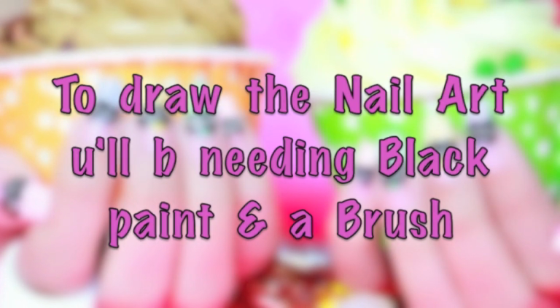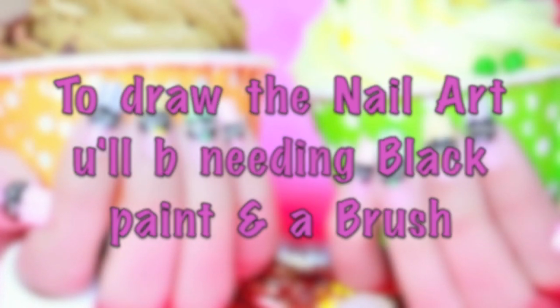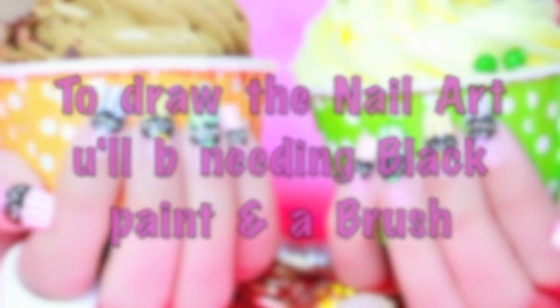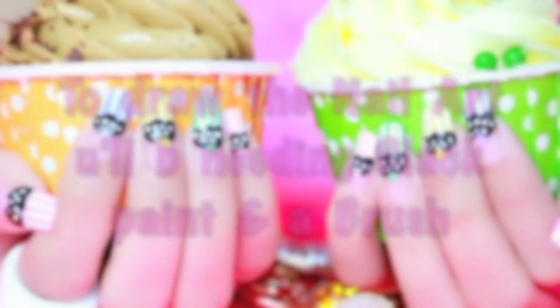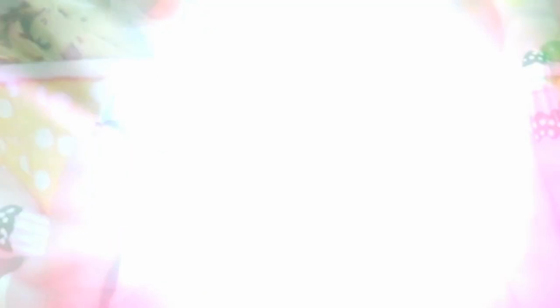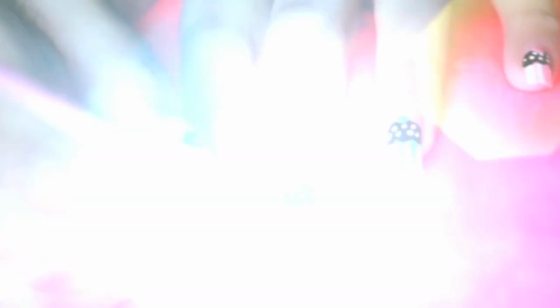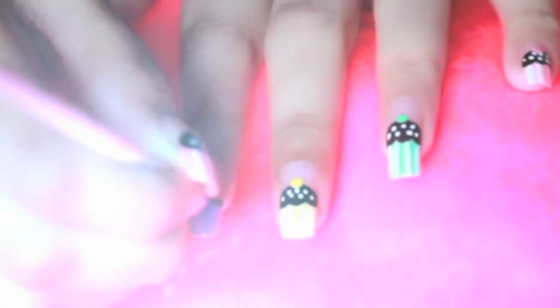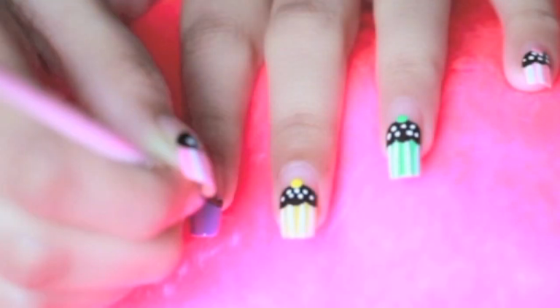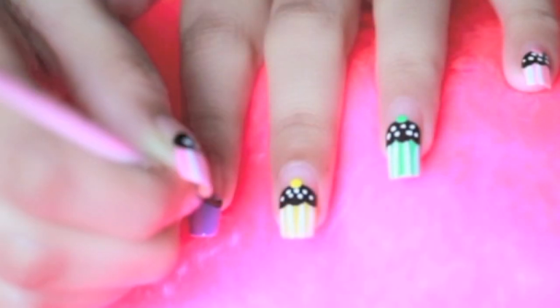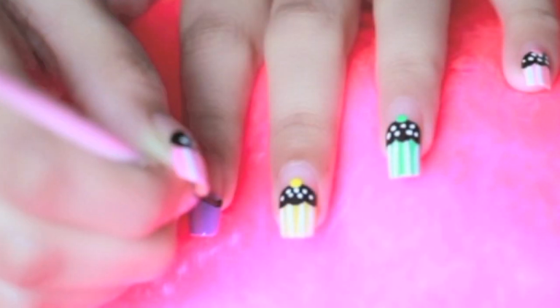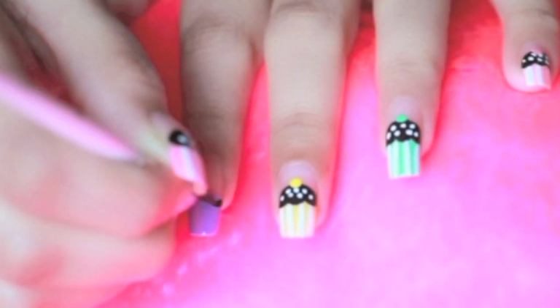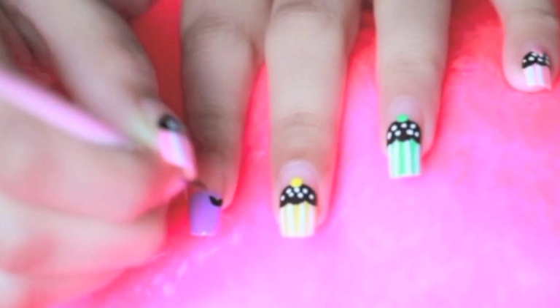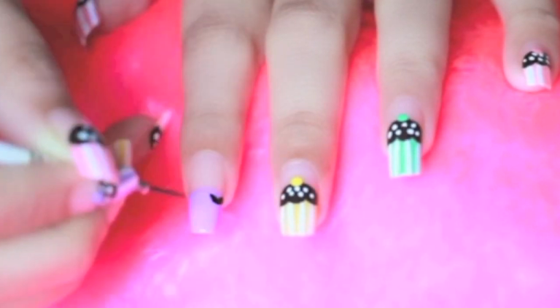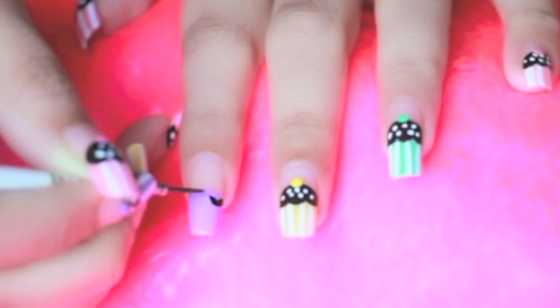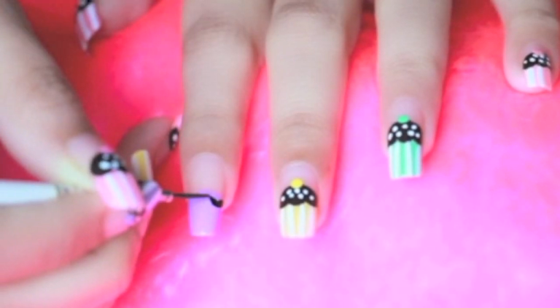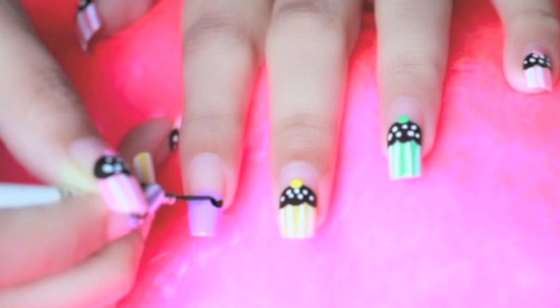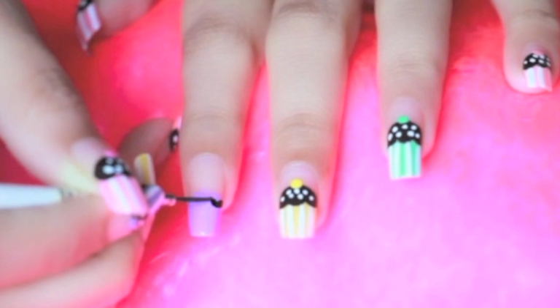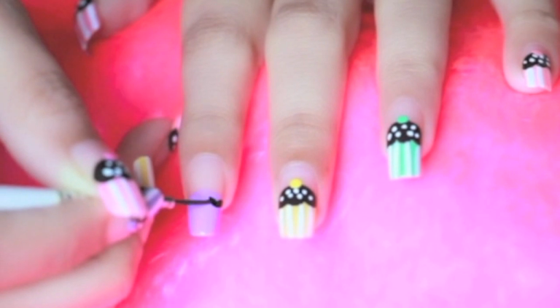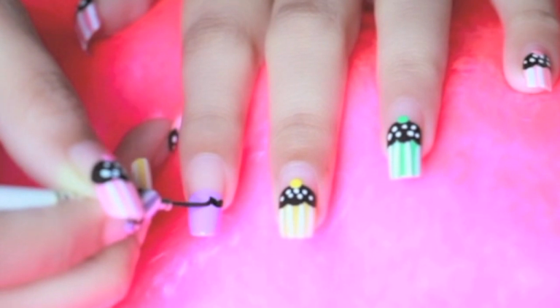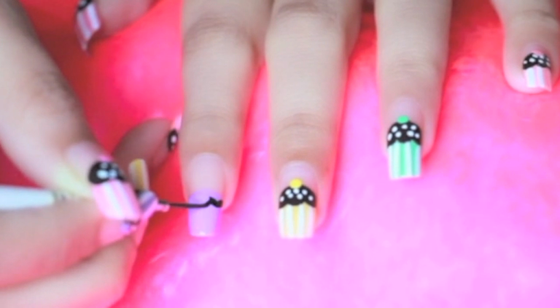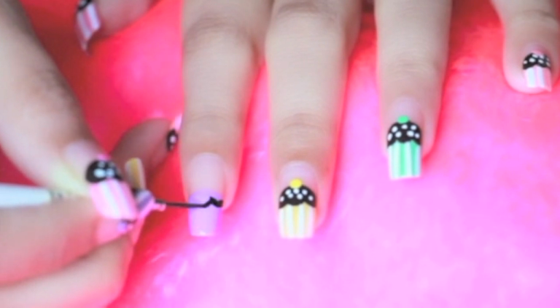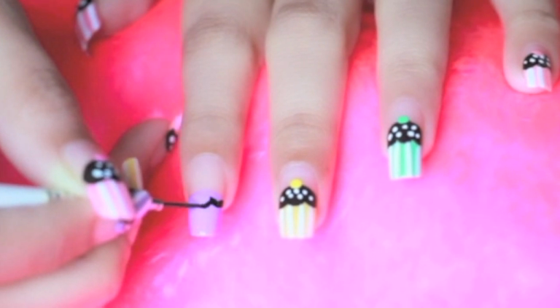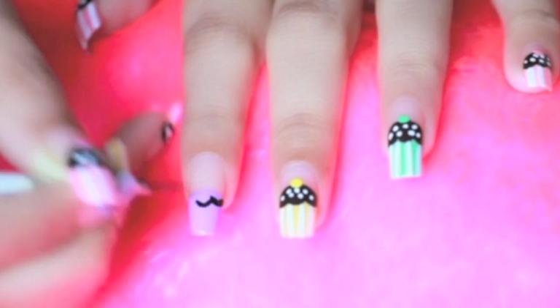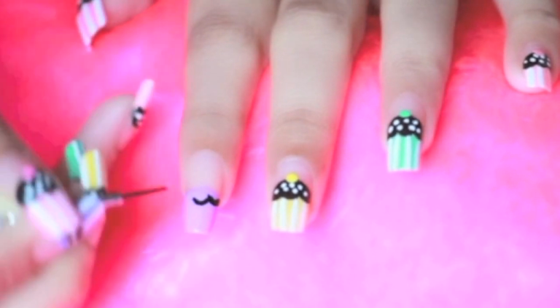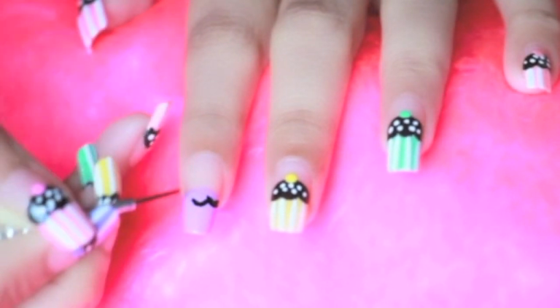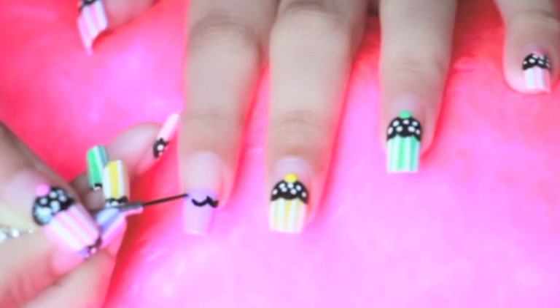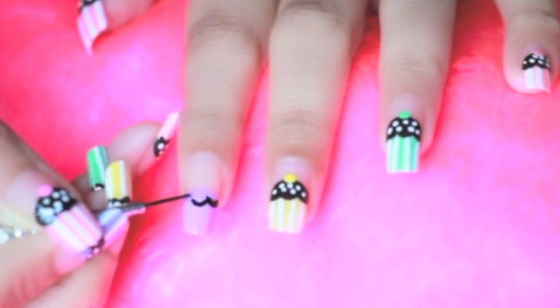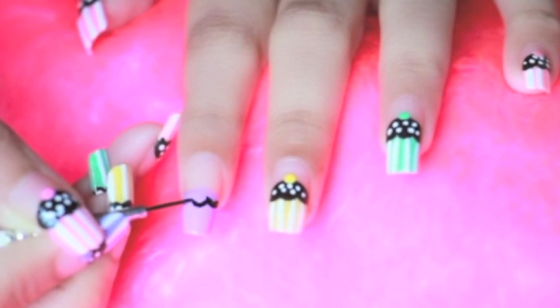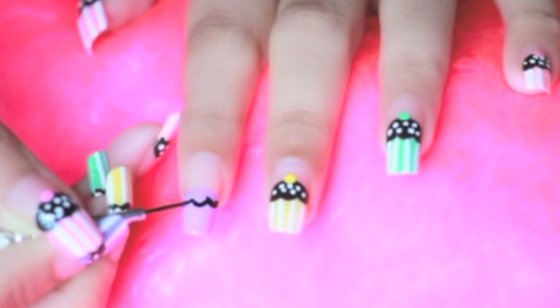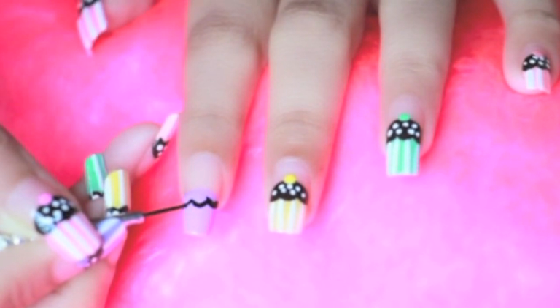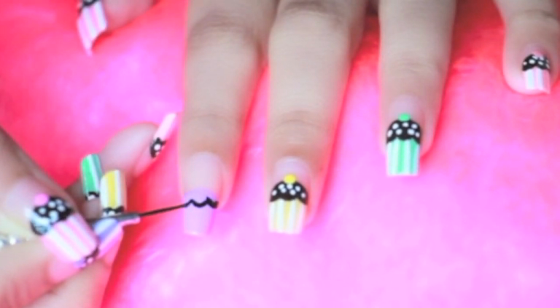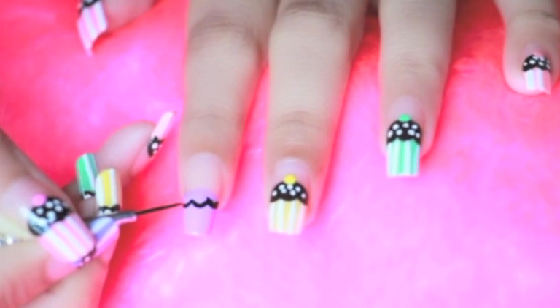For the icing, start drawing a cloud kind of shape, leaving some space for the base of the cupcake.